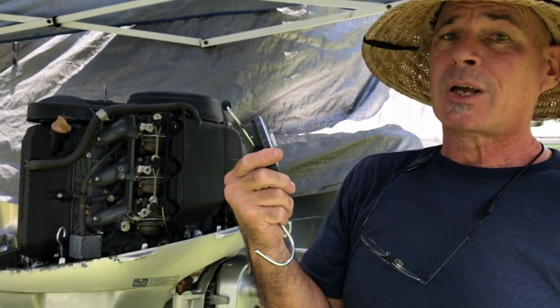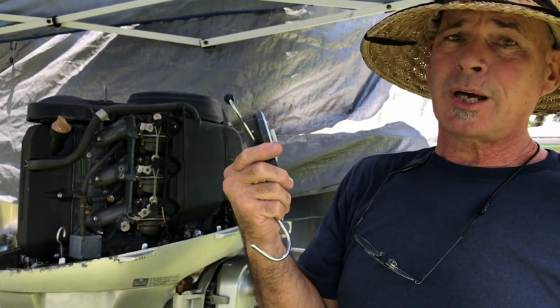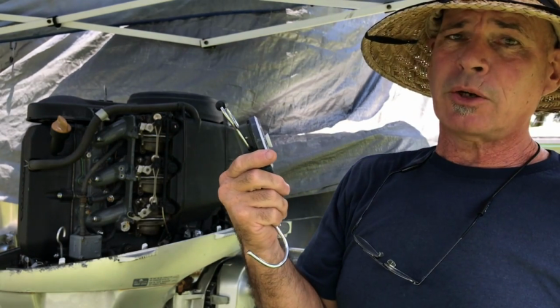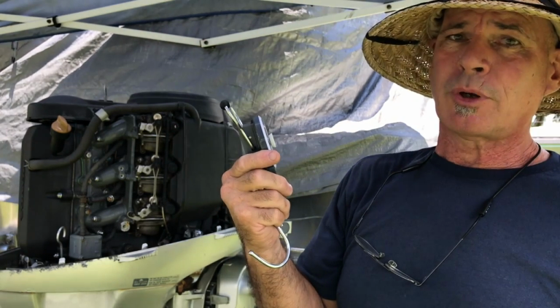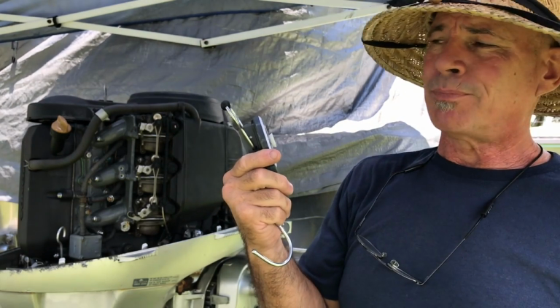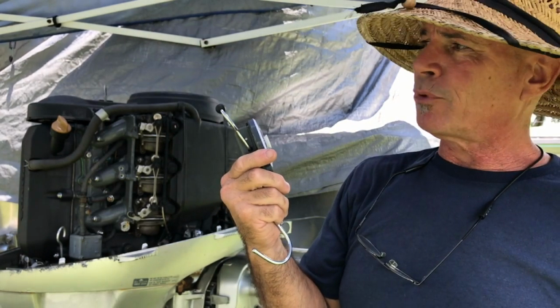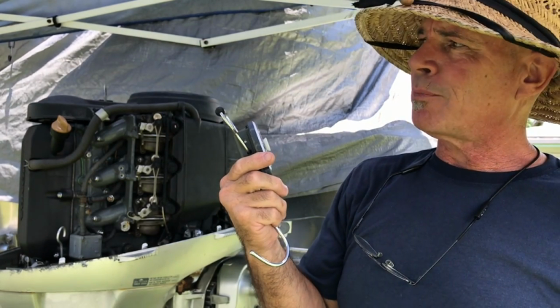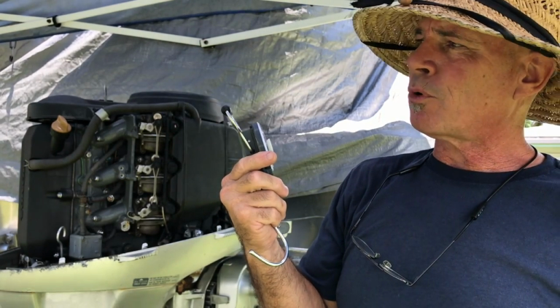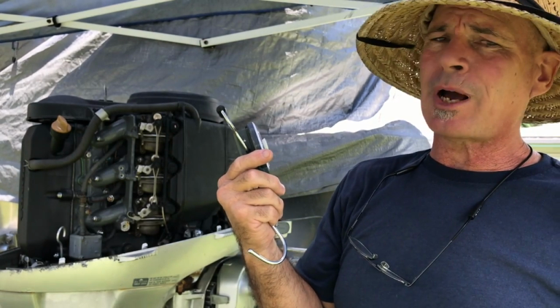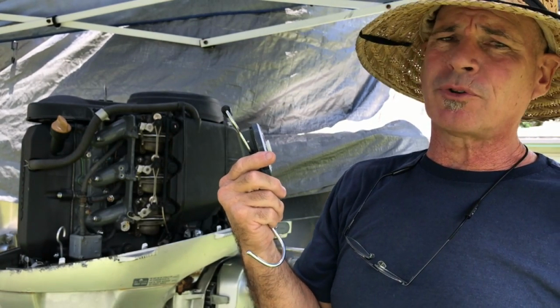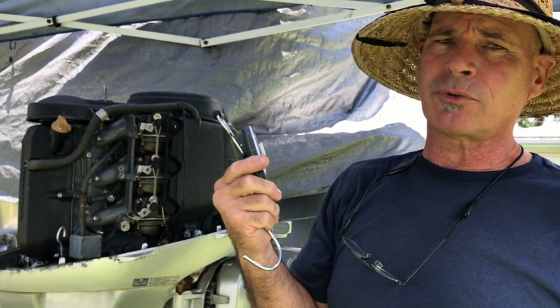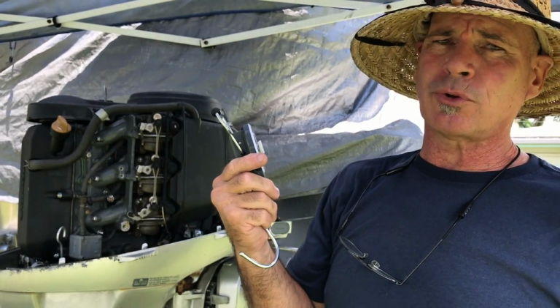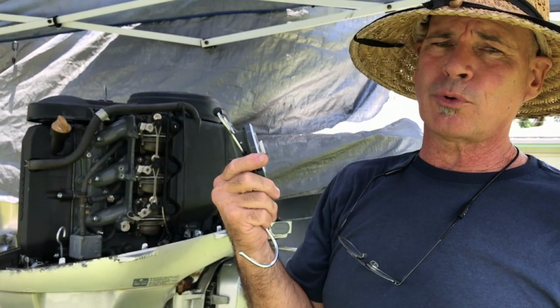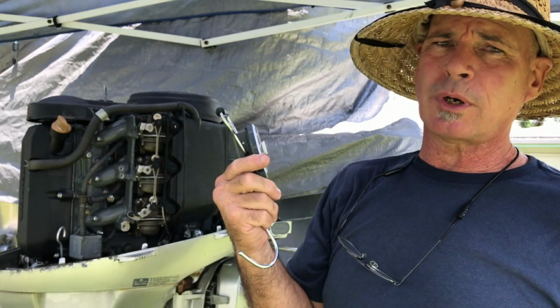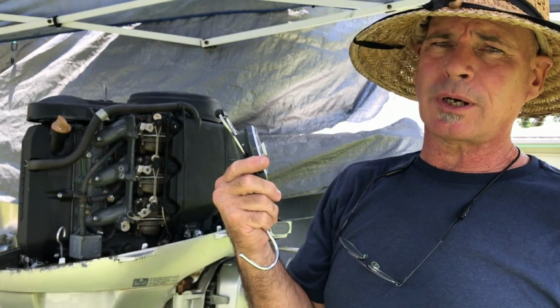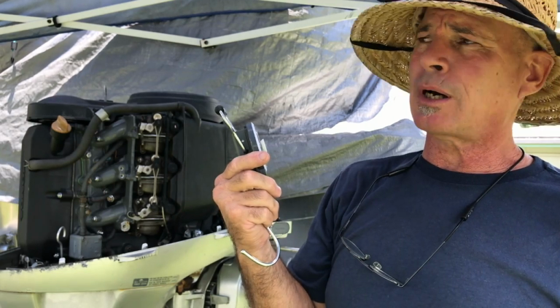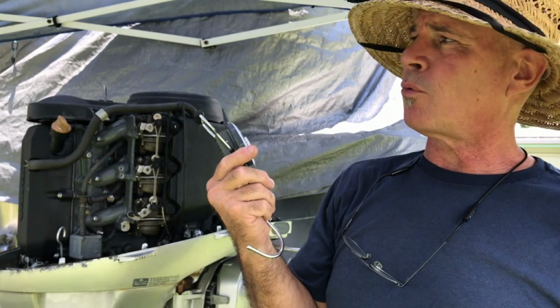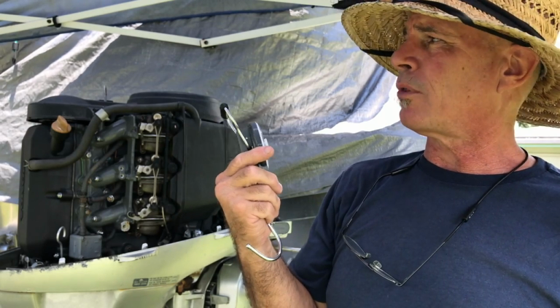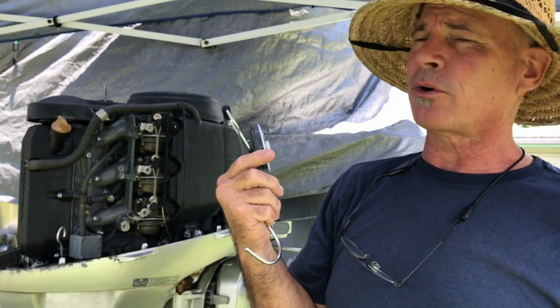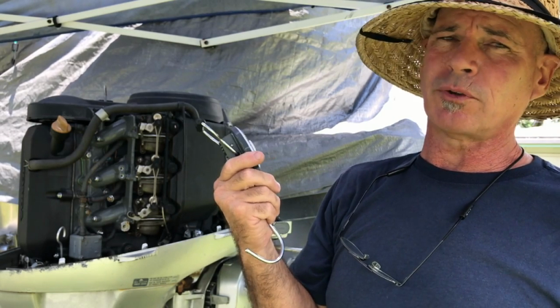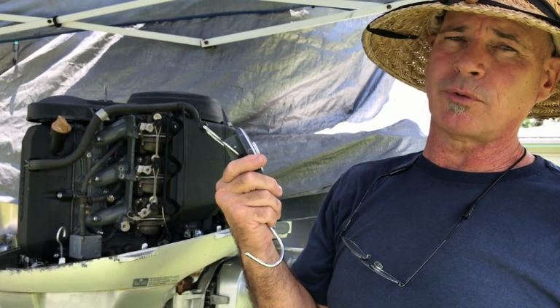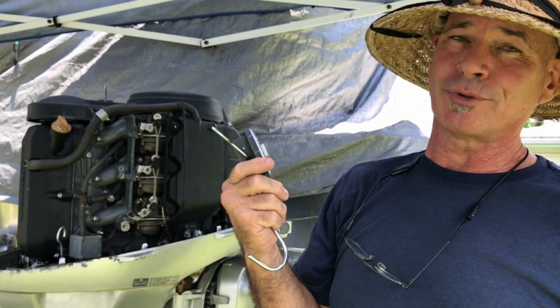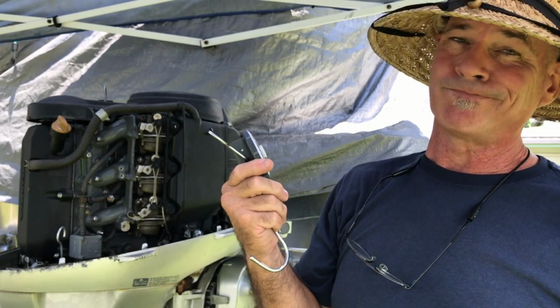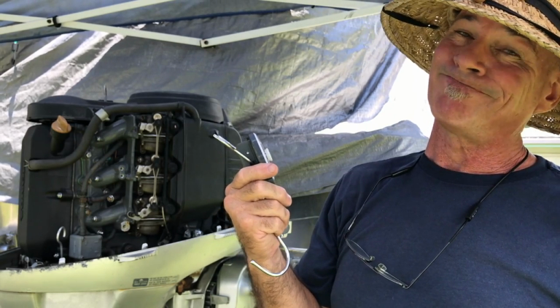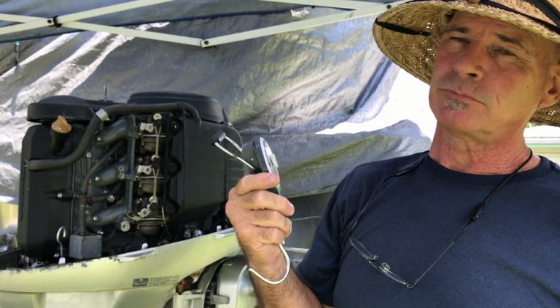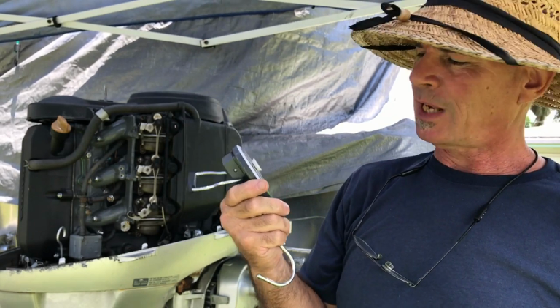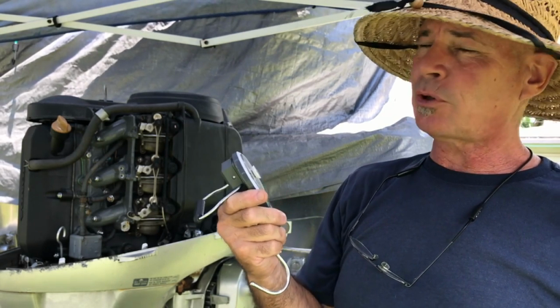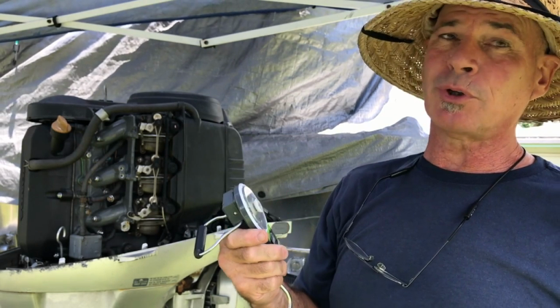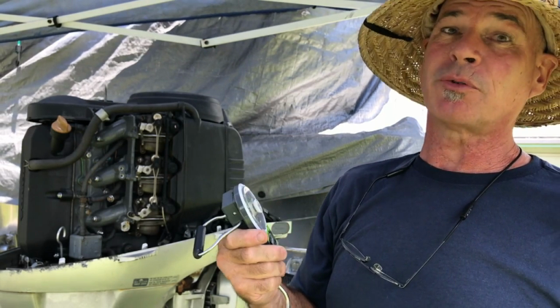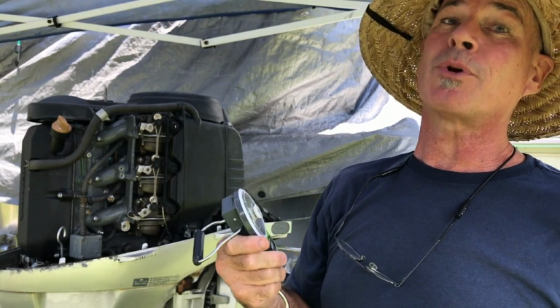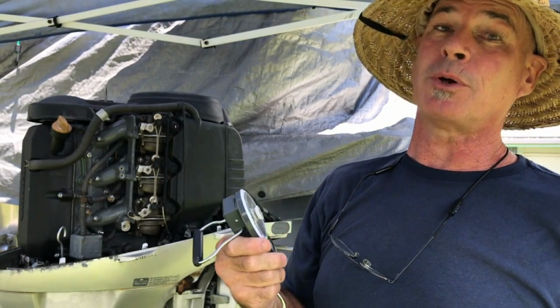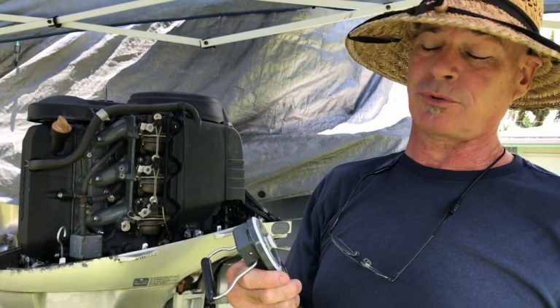Not much, but really more than I would trust to one of the RC servos, even though you can get some pretty big ones.